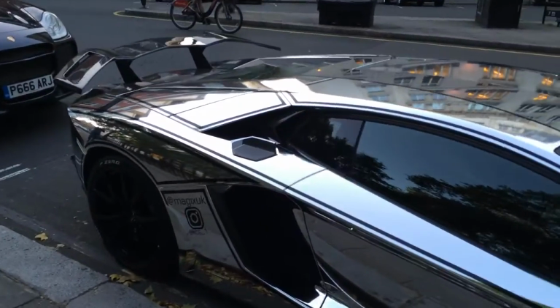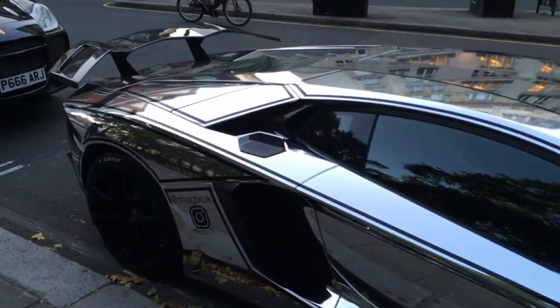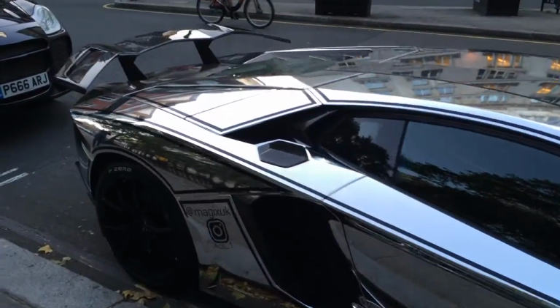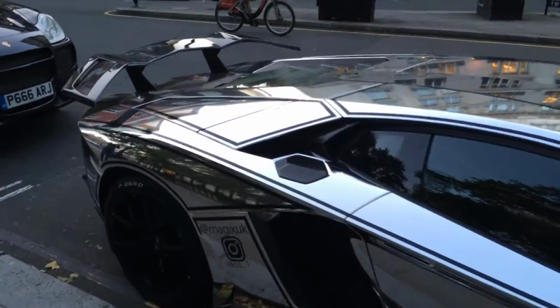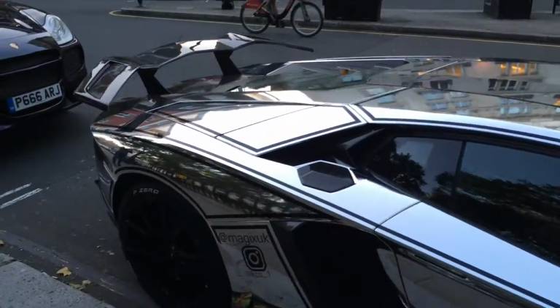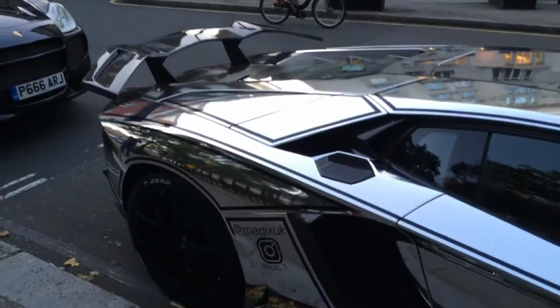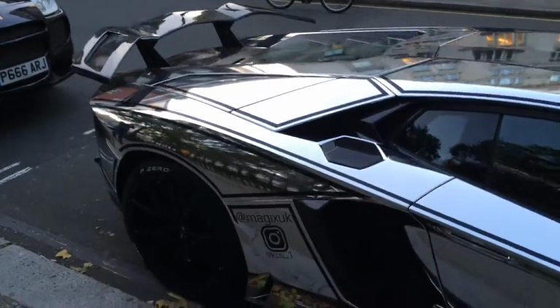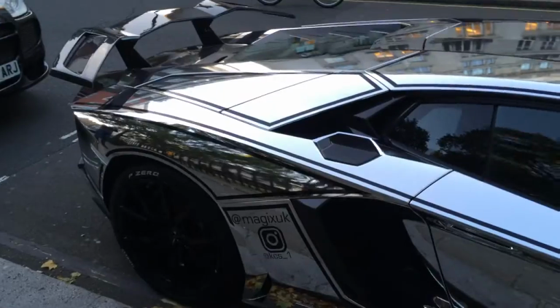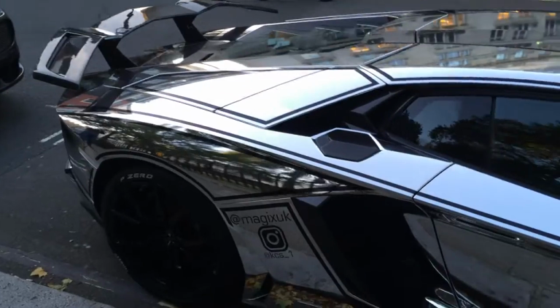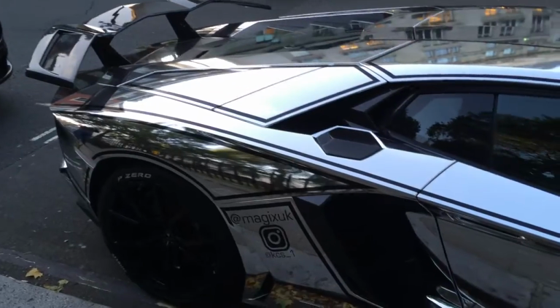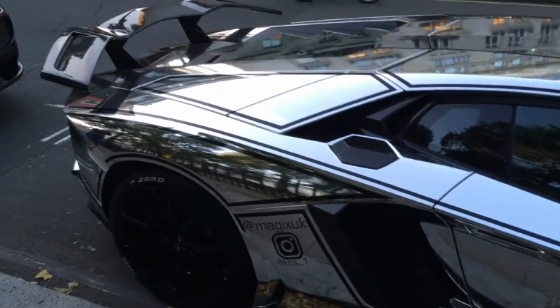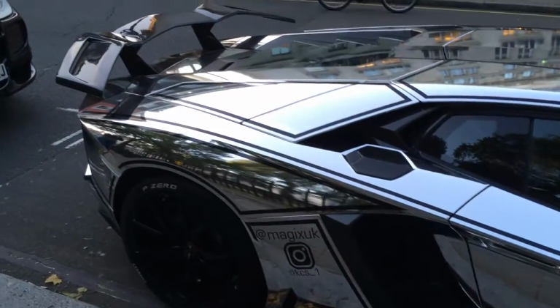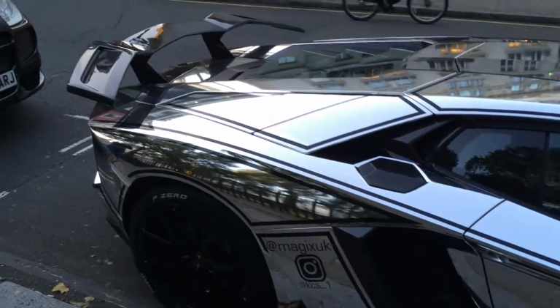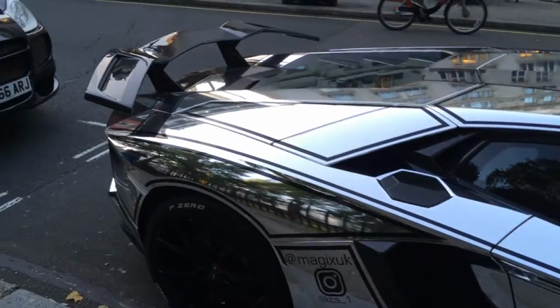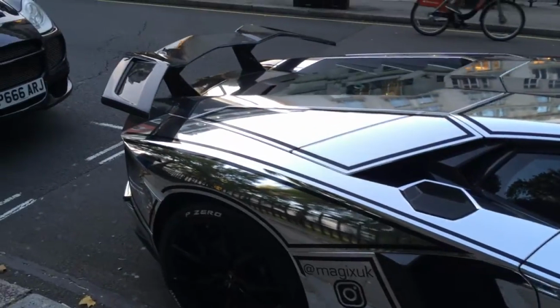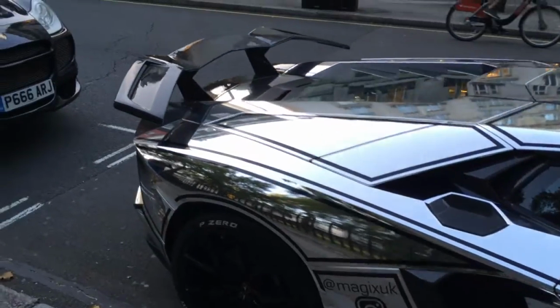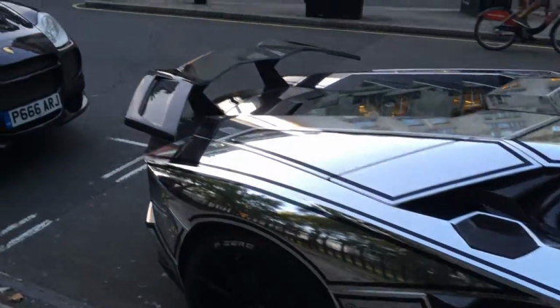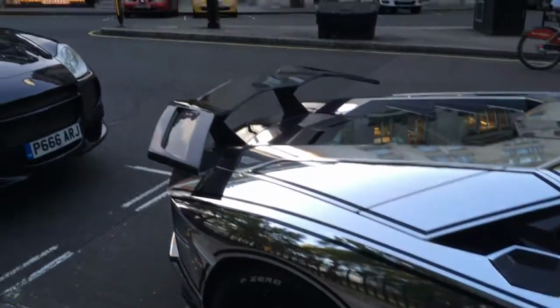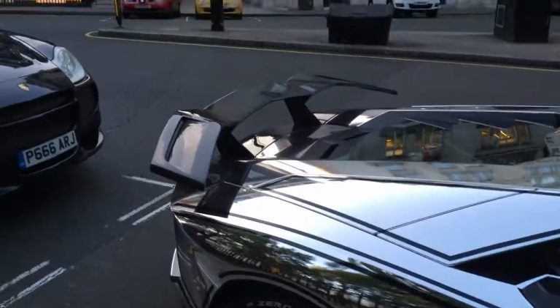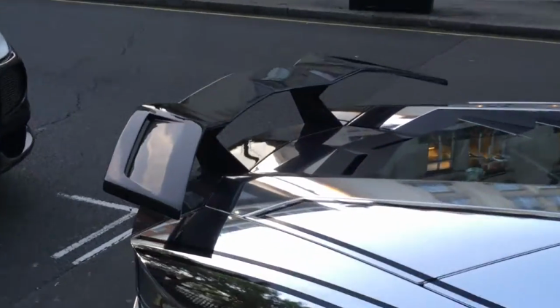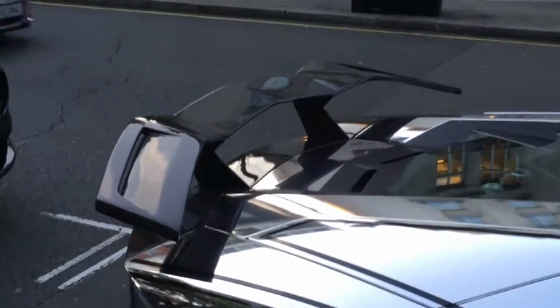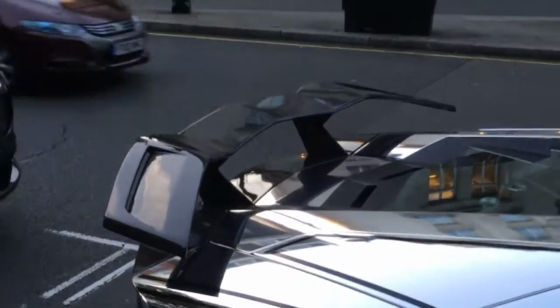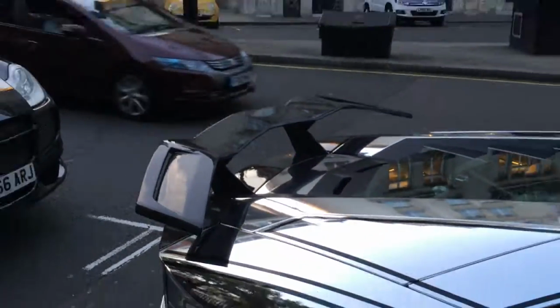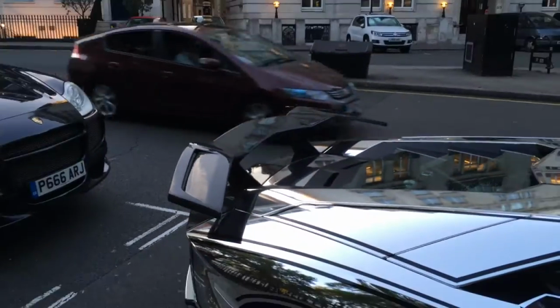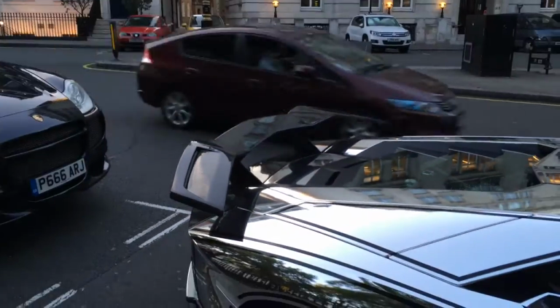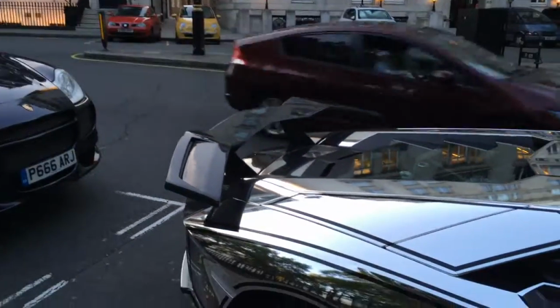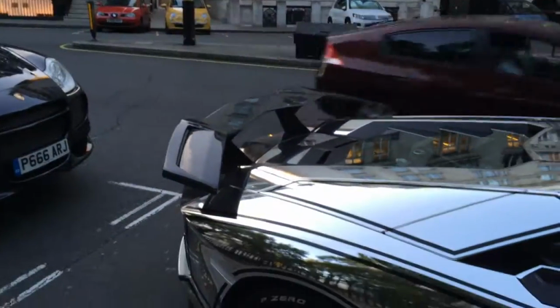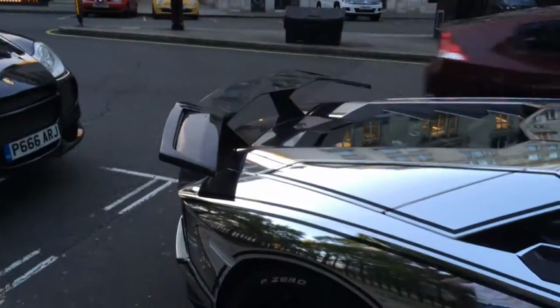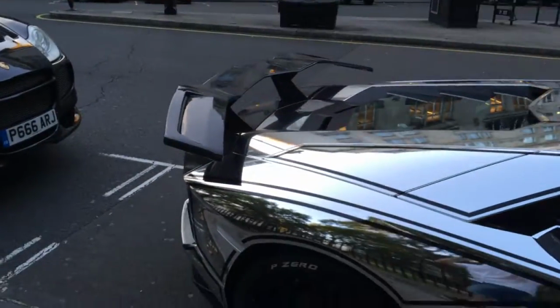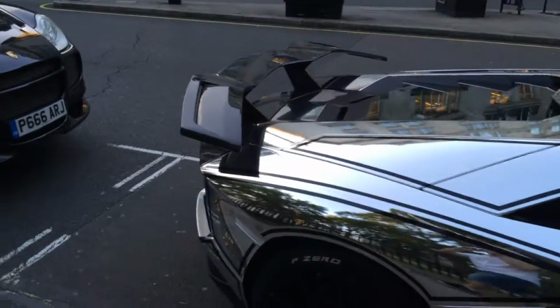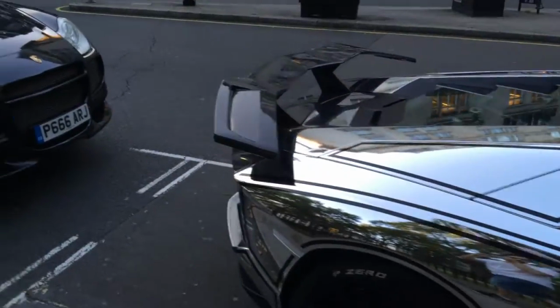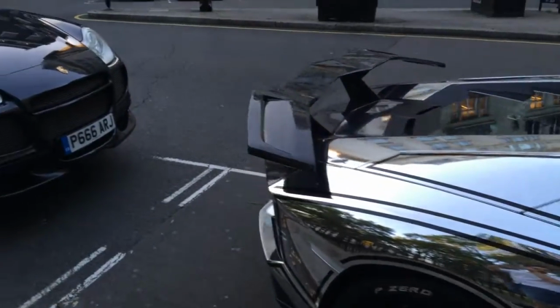I think this is a normal Aventador though, not an ASV. Although it's got the wing, it's an aftermarket one.